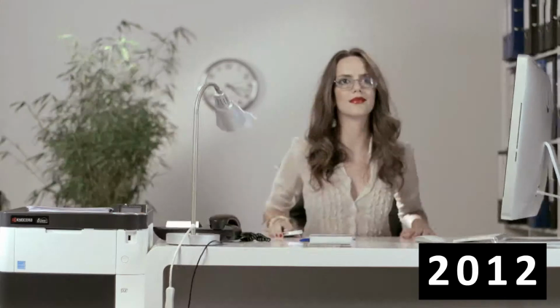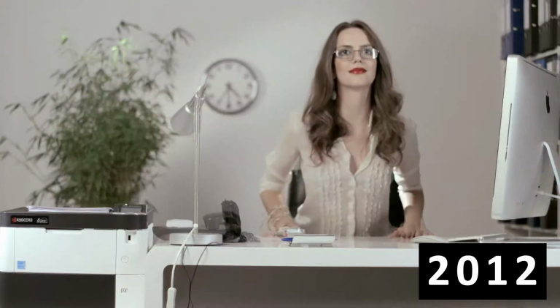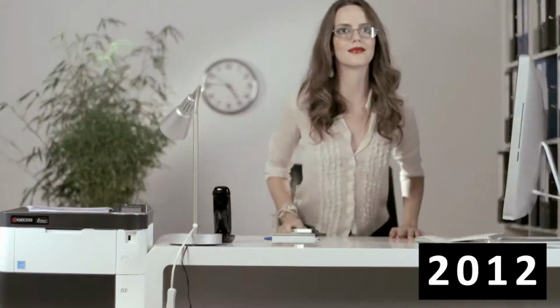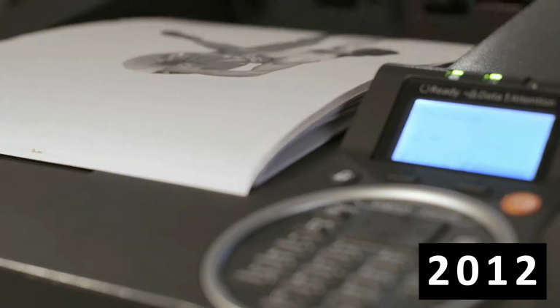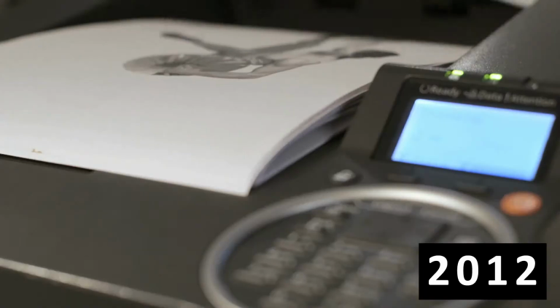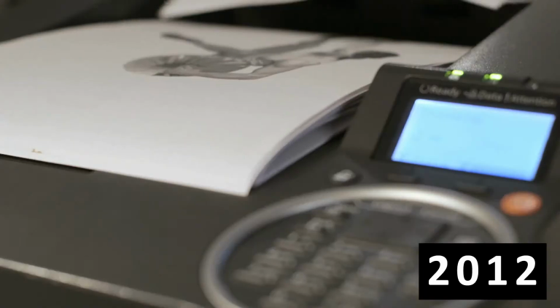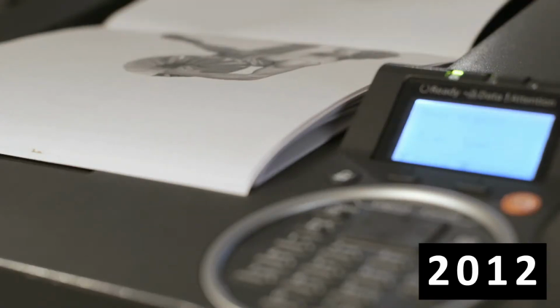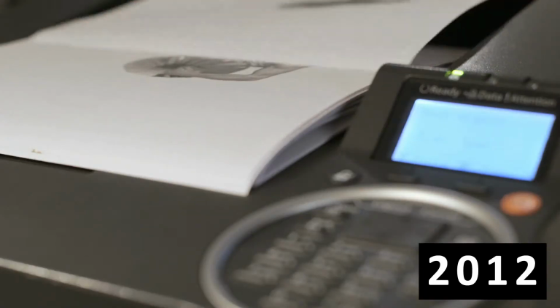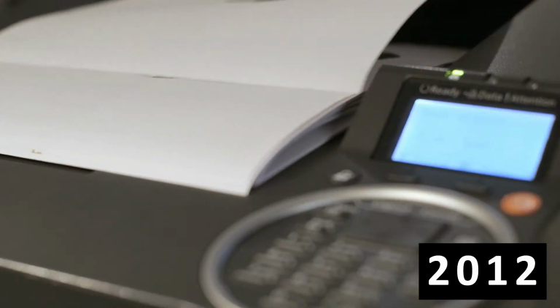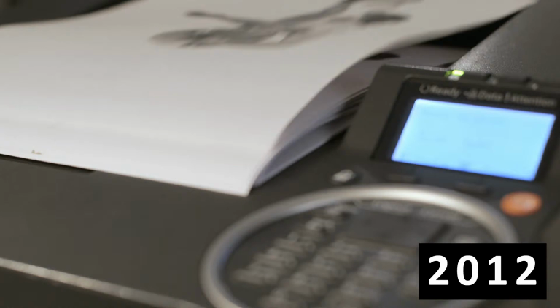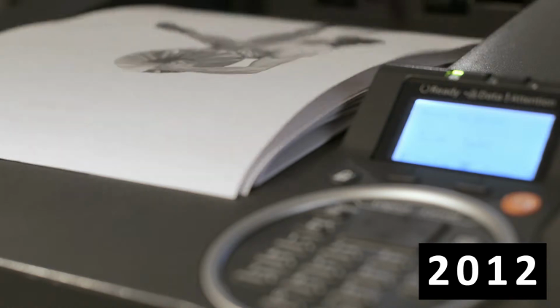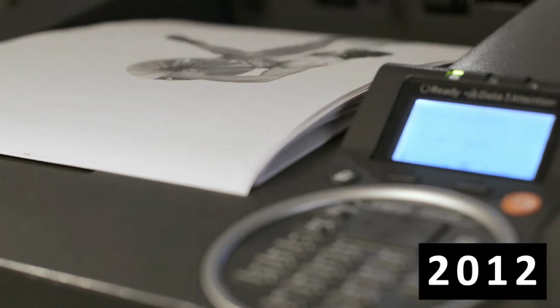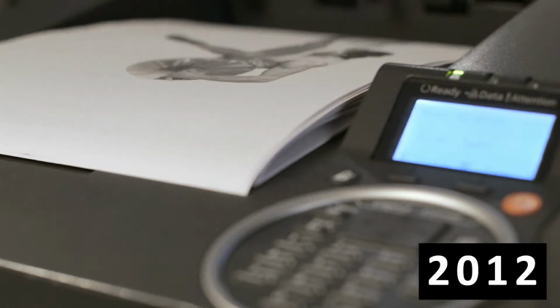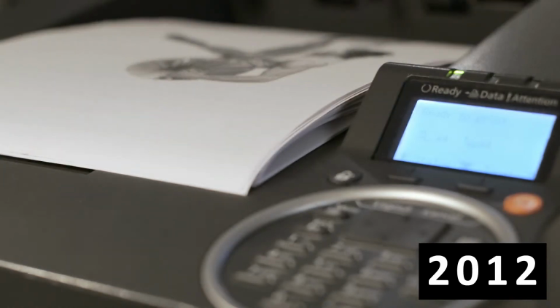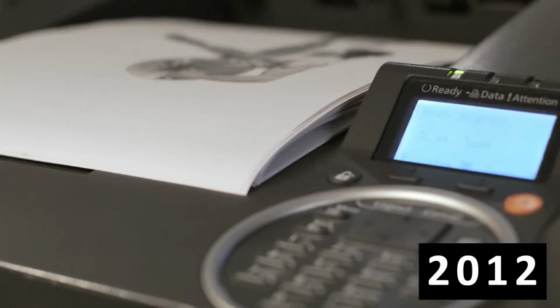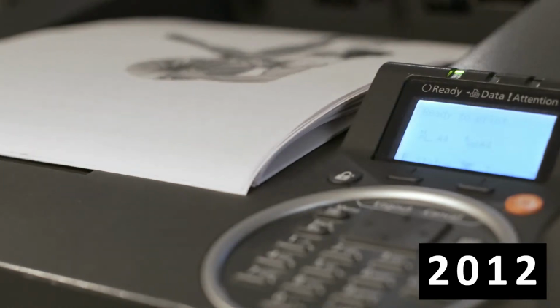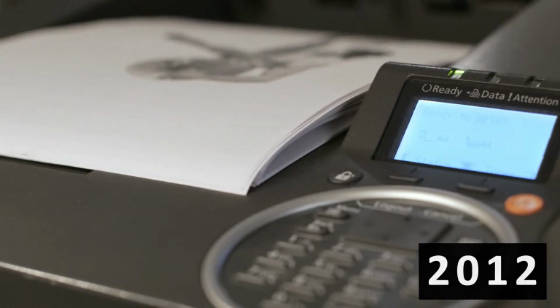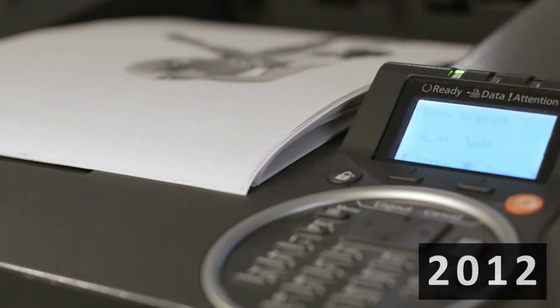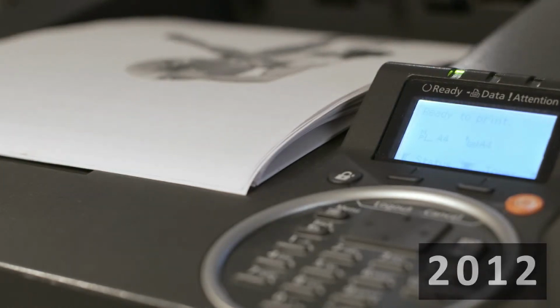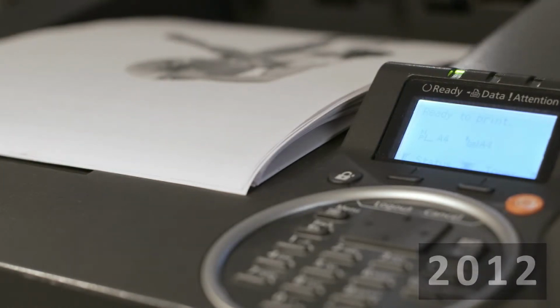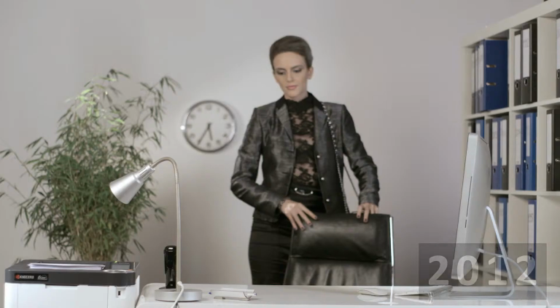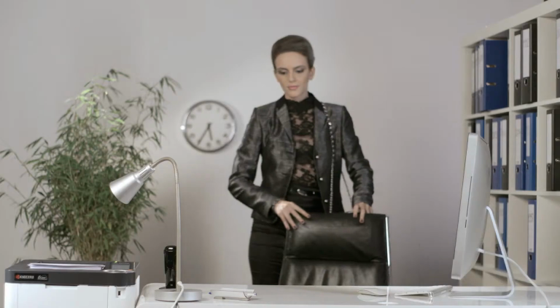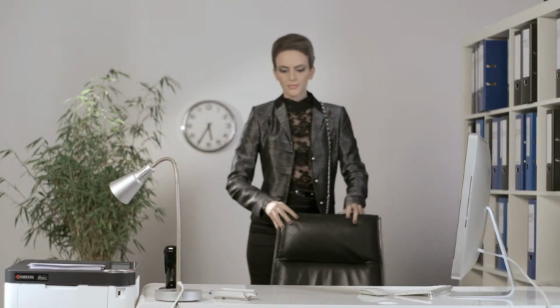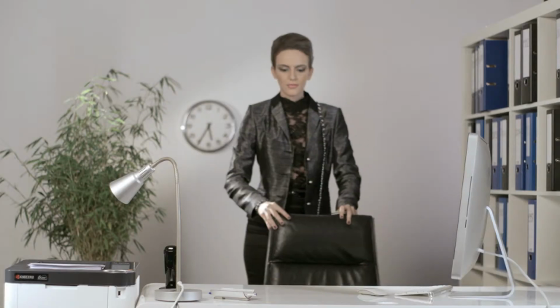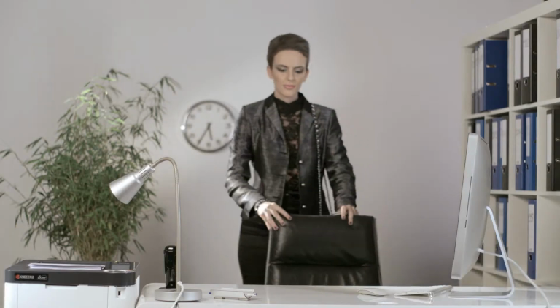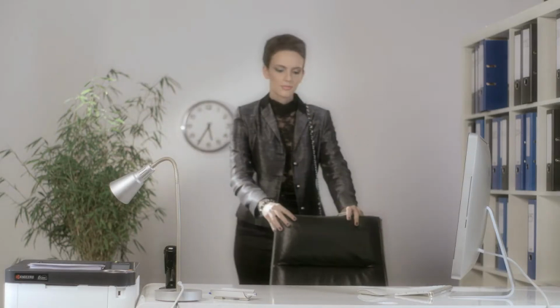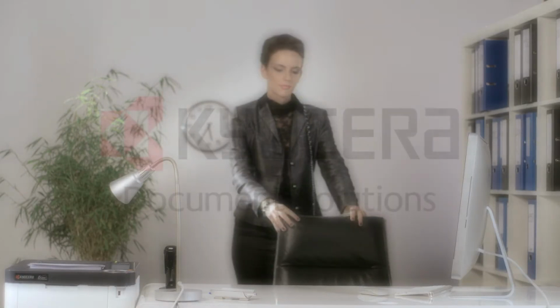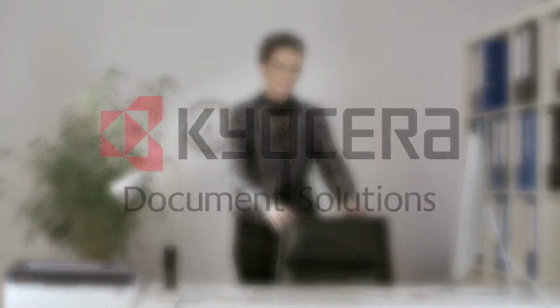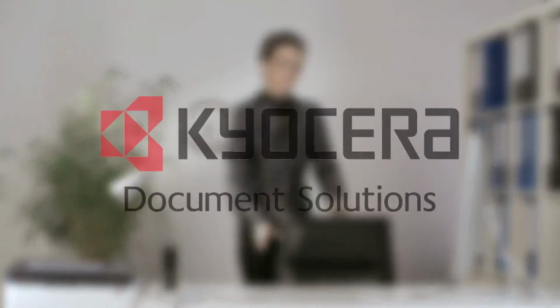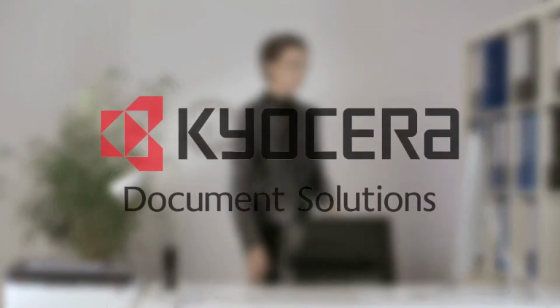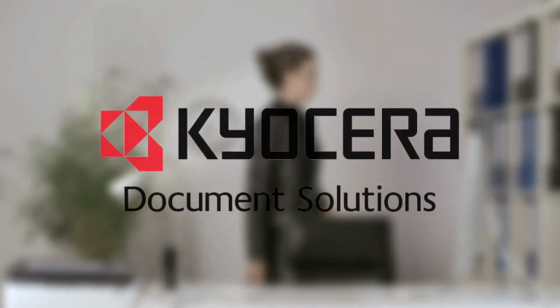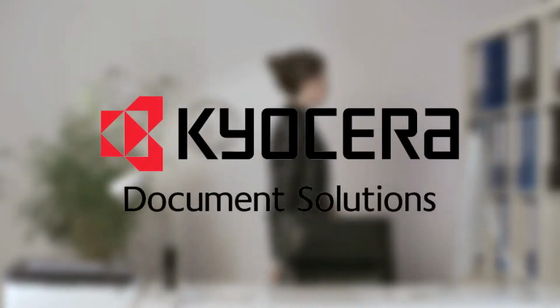So, a tough, economic and environmentally friendly printer that's also smart.